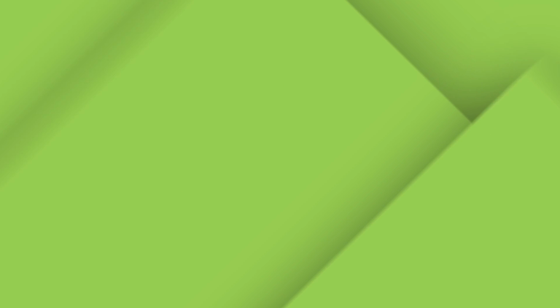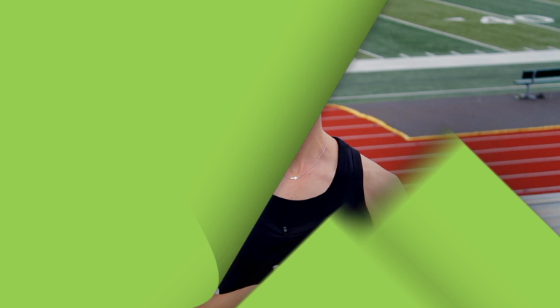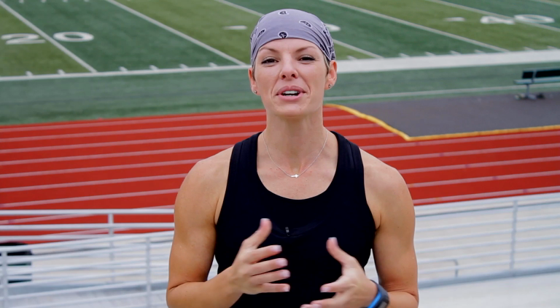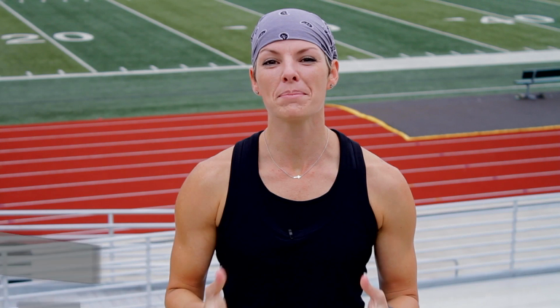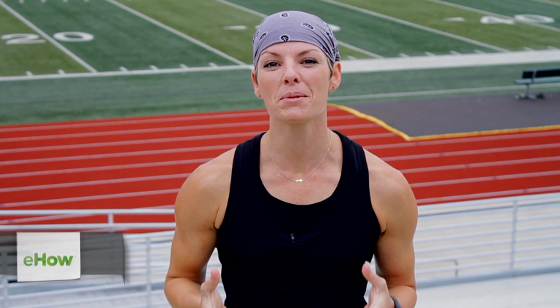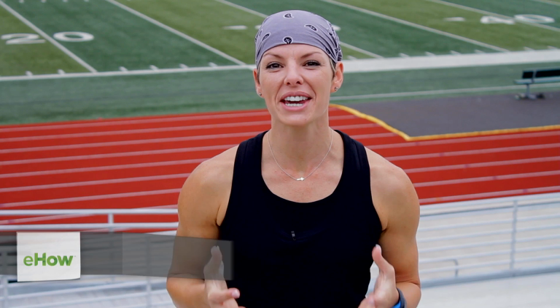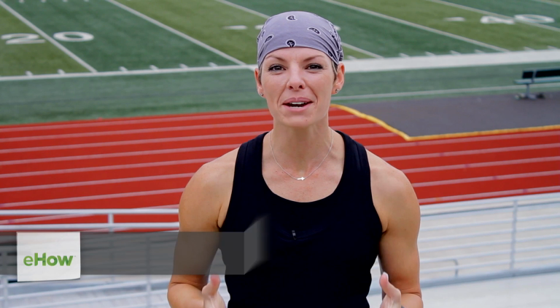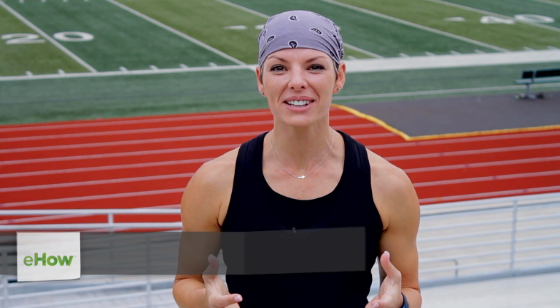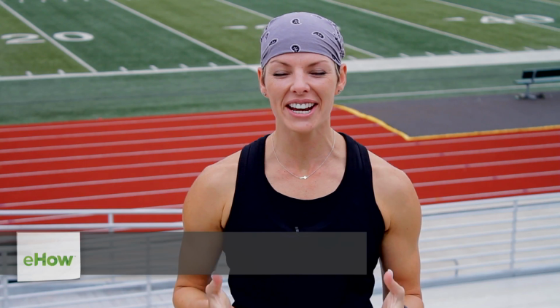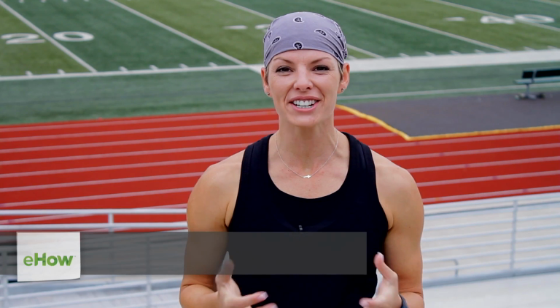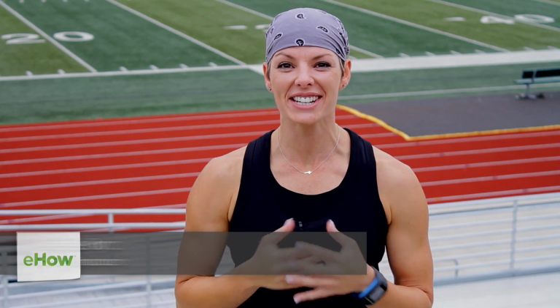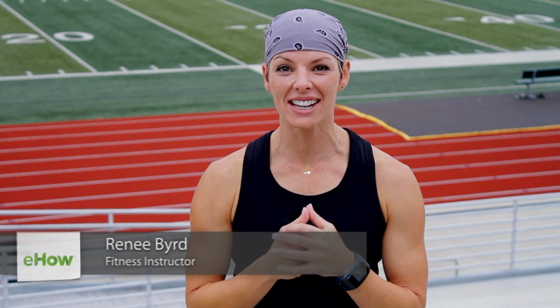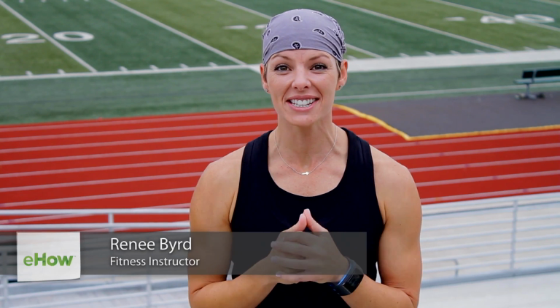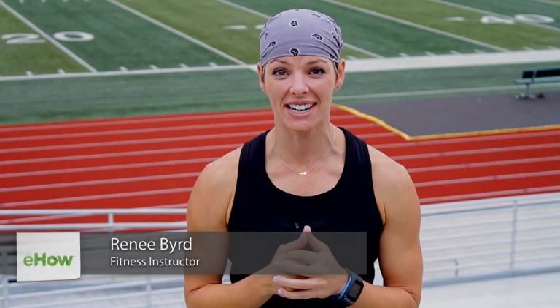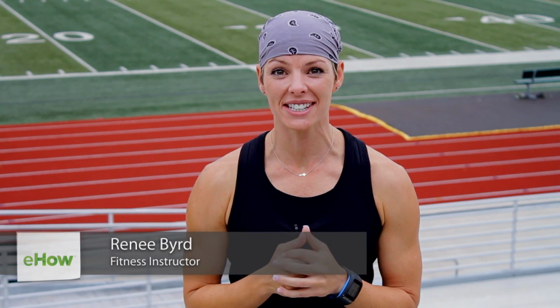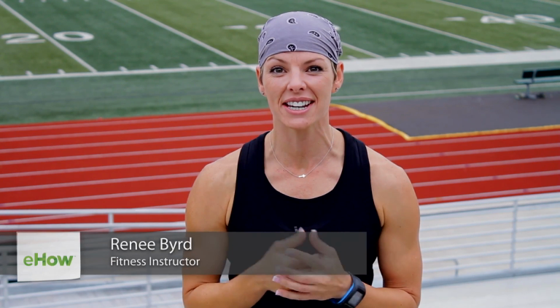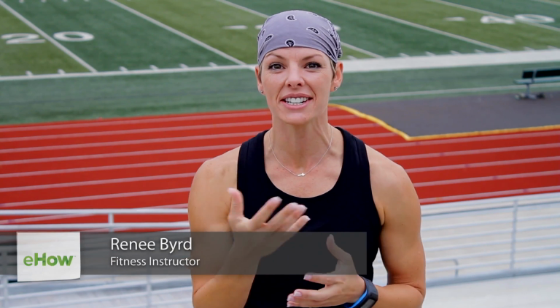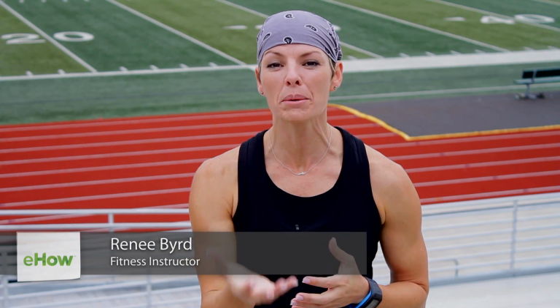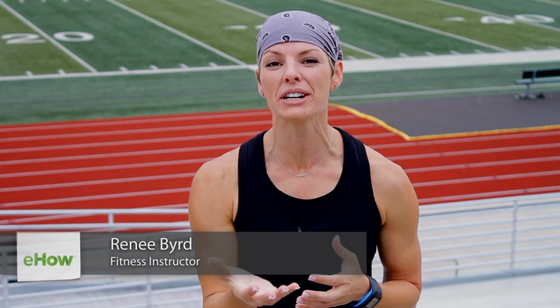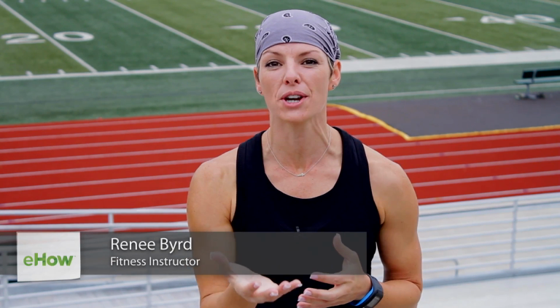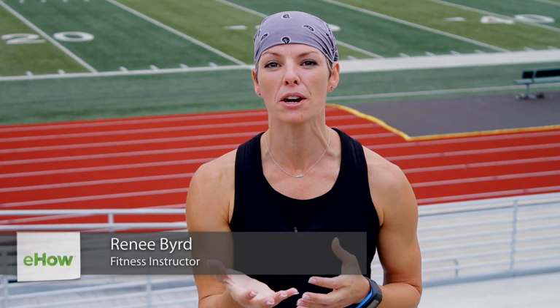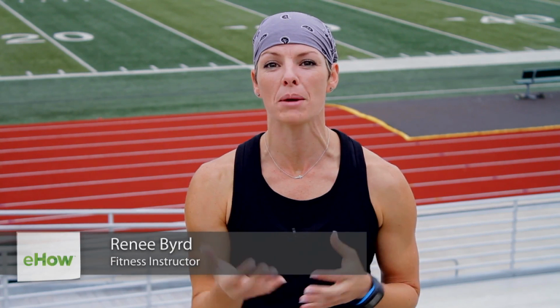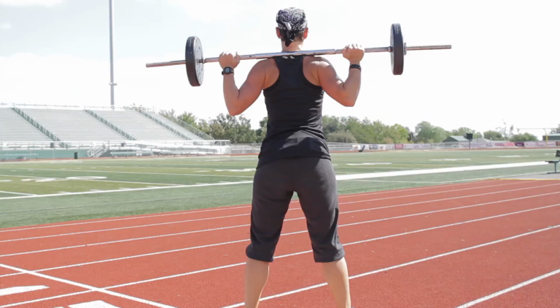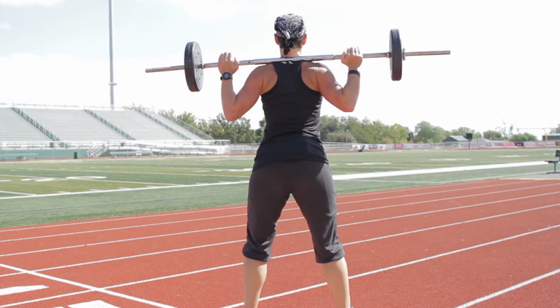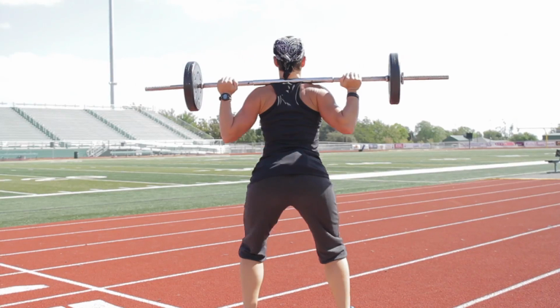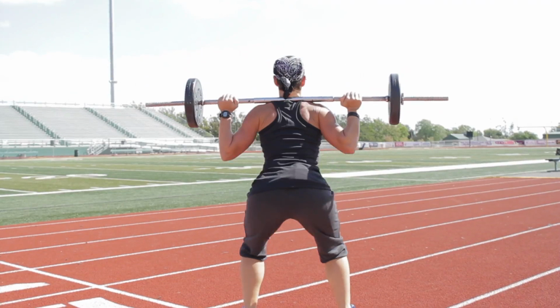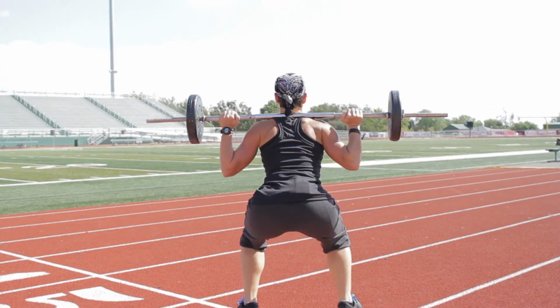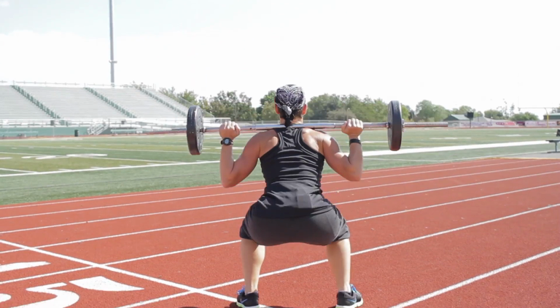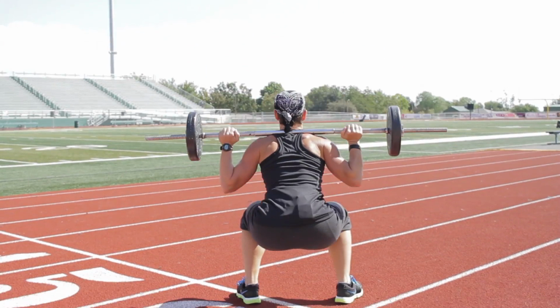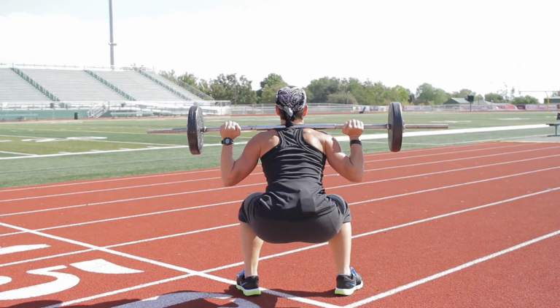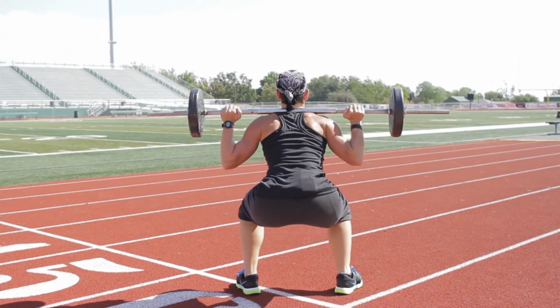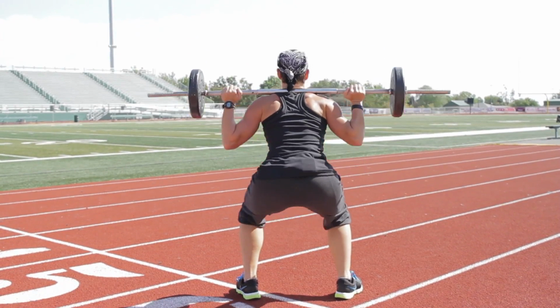I'm Renee Burr with Camp Gladiator in Dallas, Texas, and today we're going to talk about proper hand placement when you perform squats.